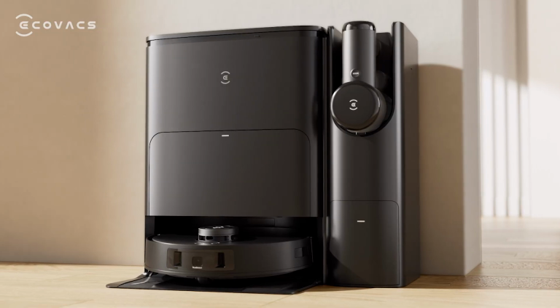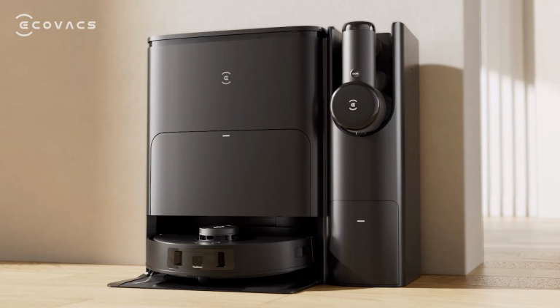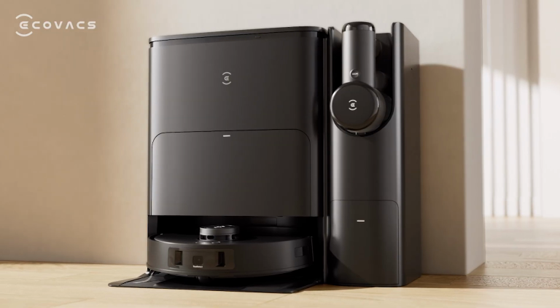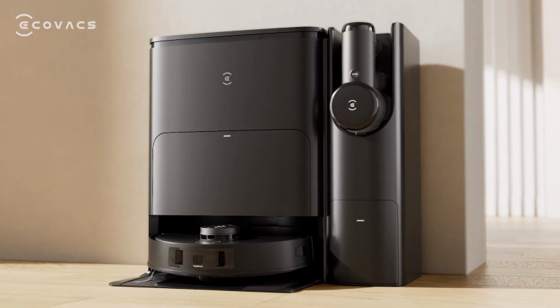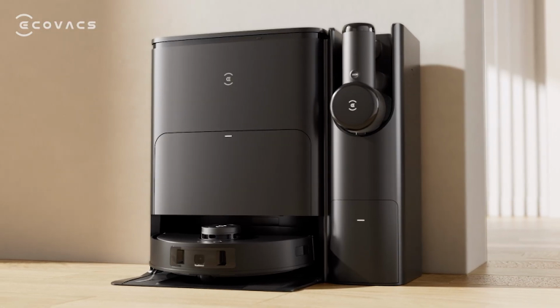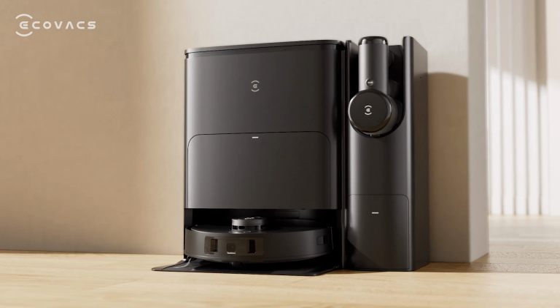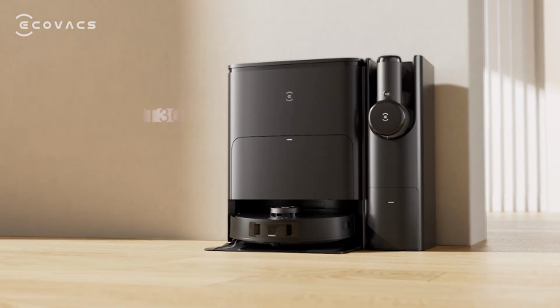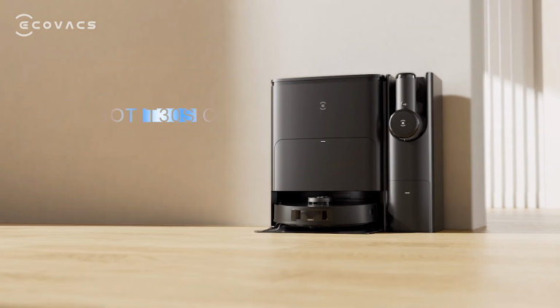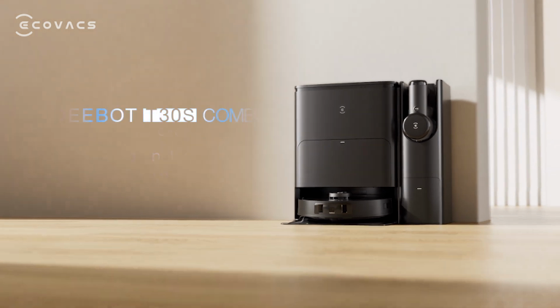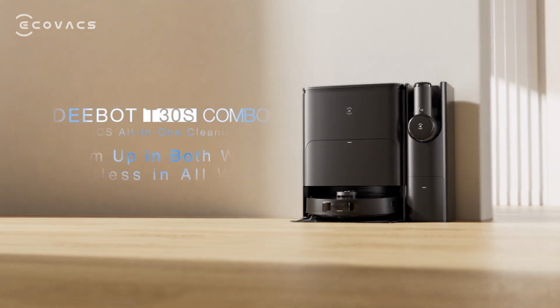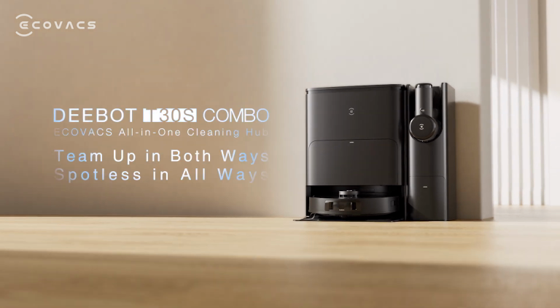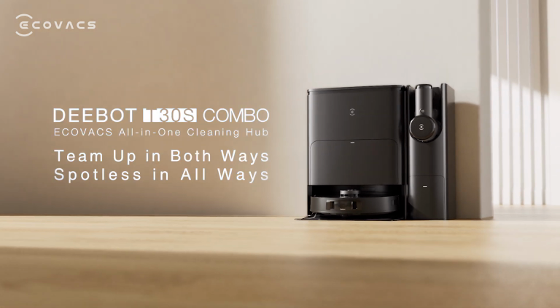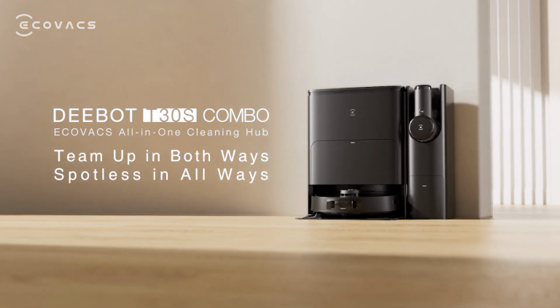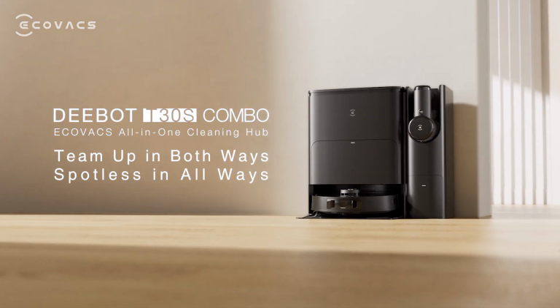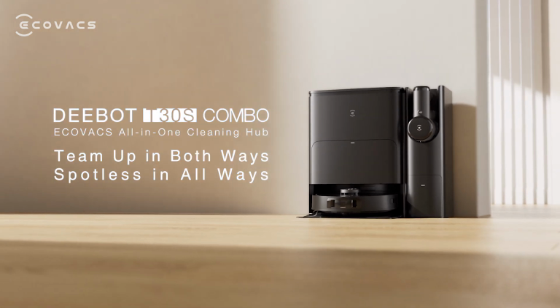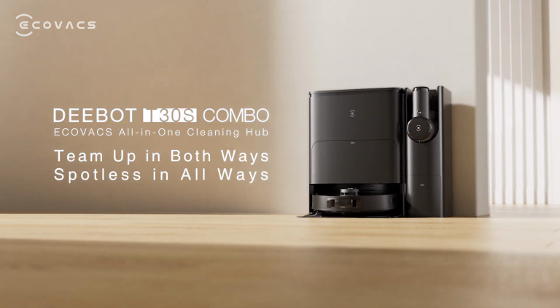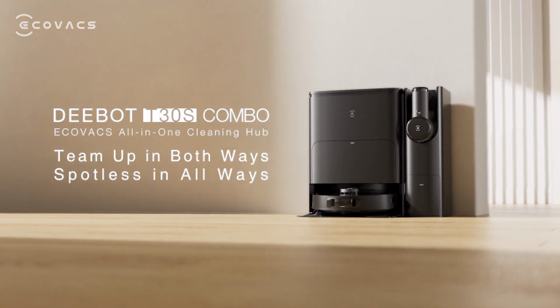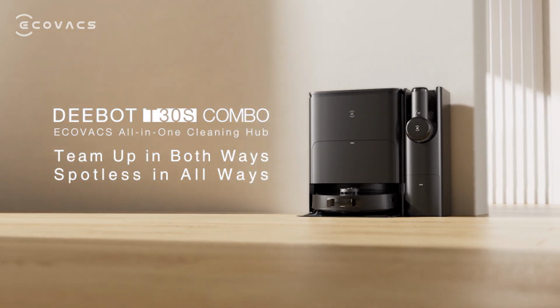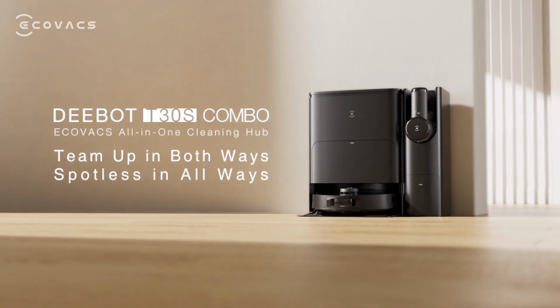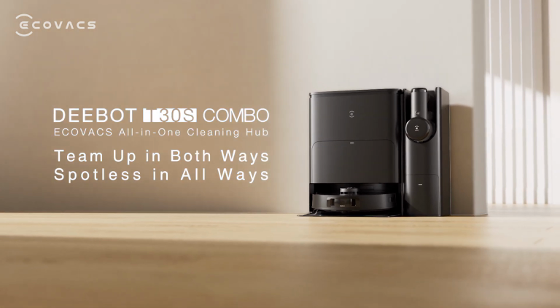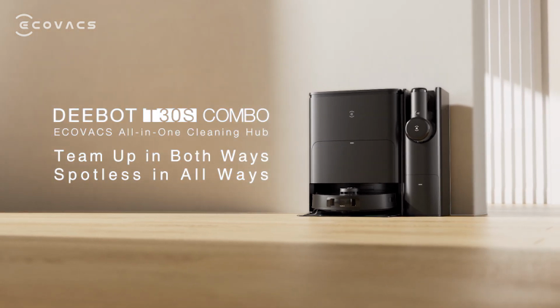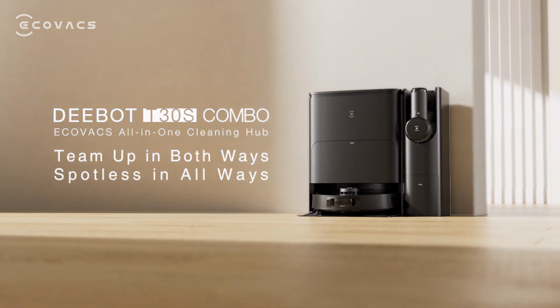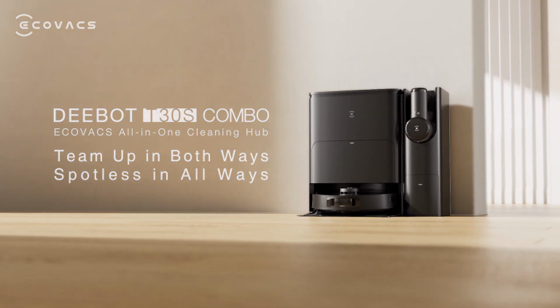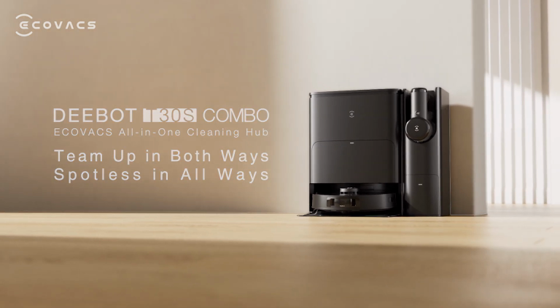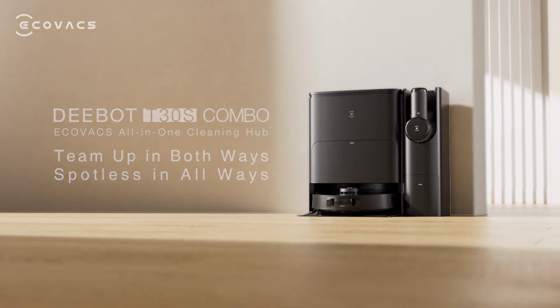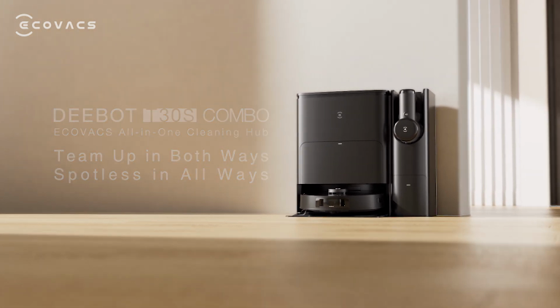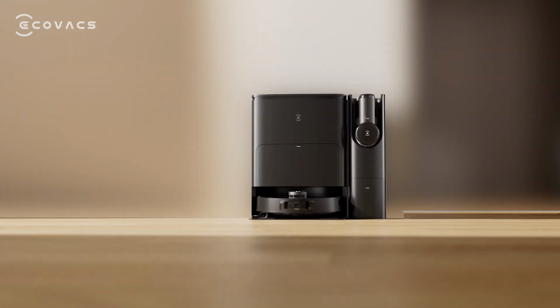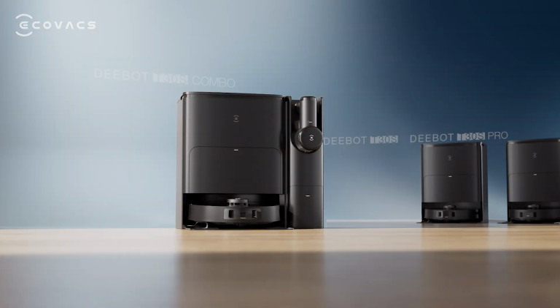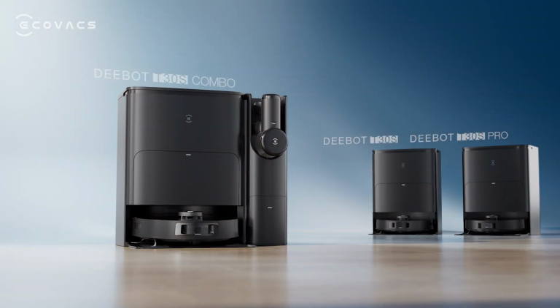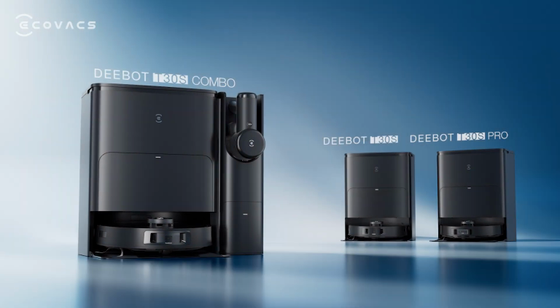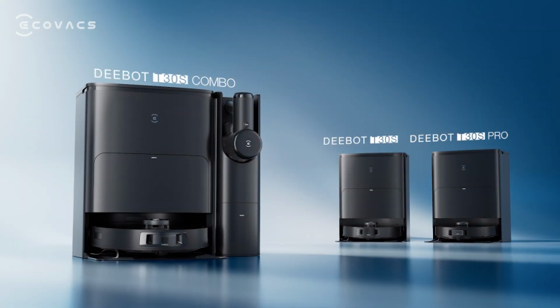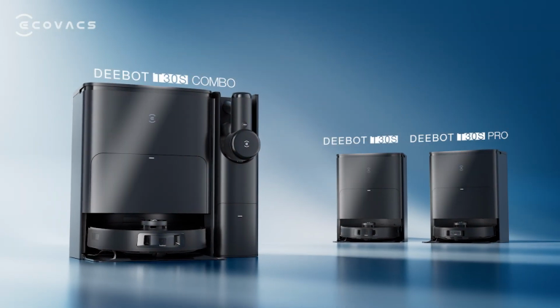ECOVAX D-BOT T30S Combo — team up in both ways. More options available.